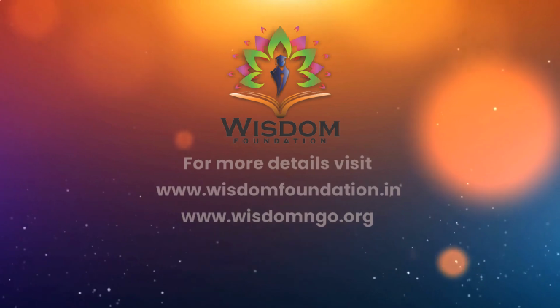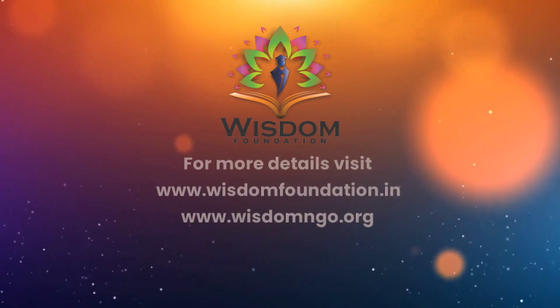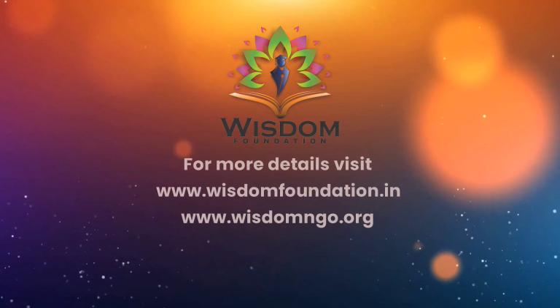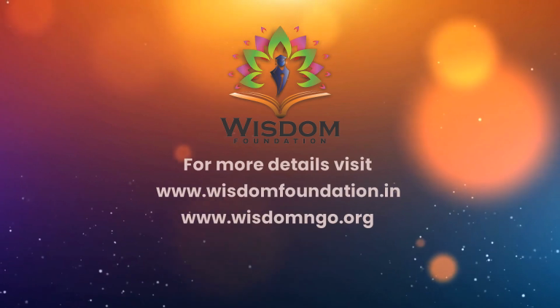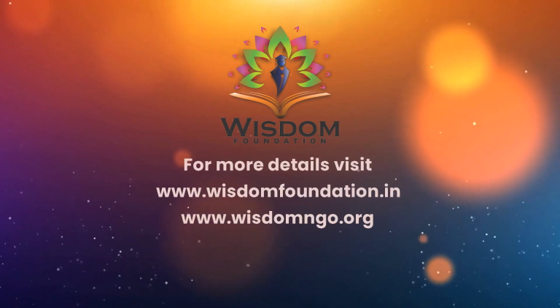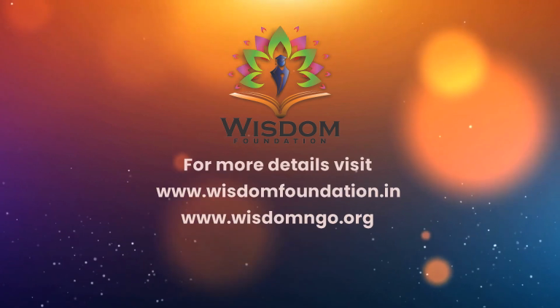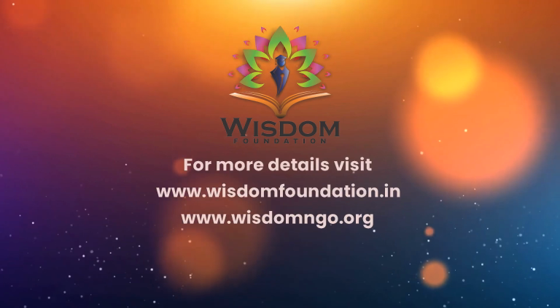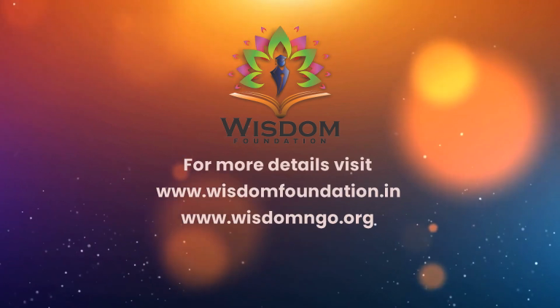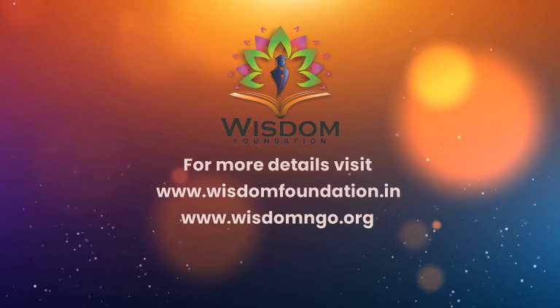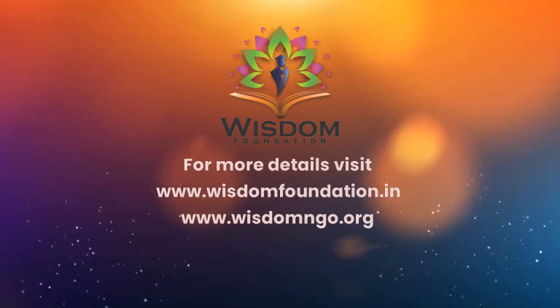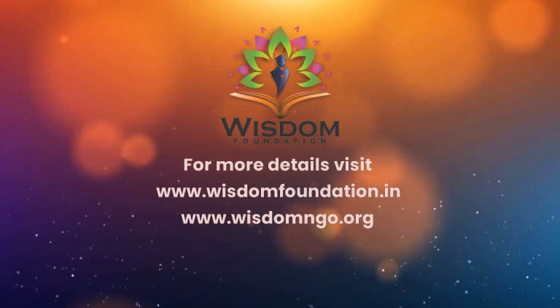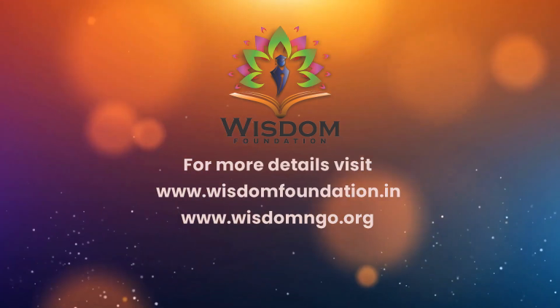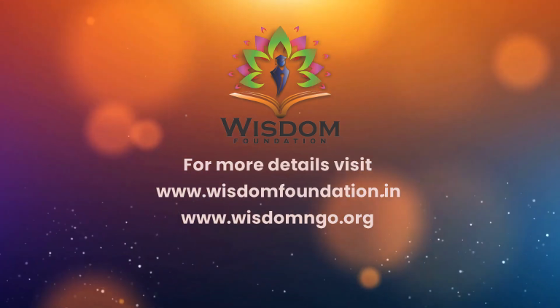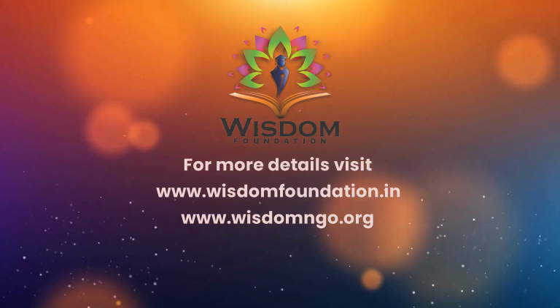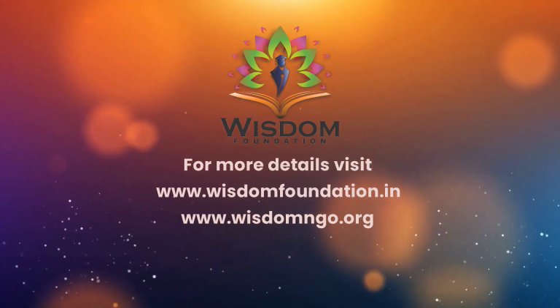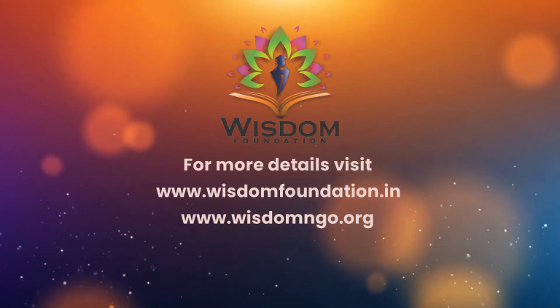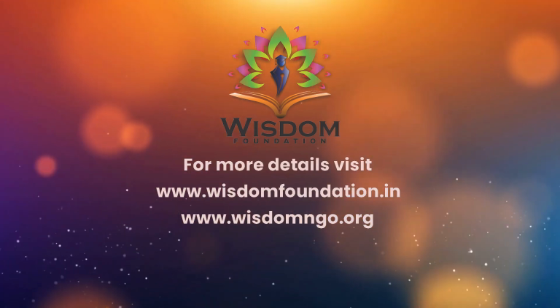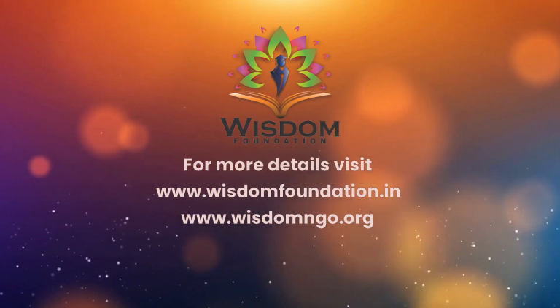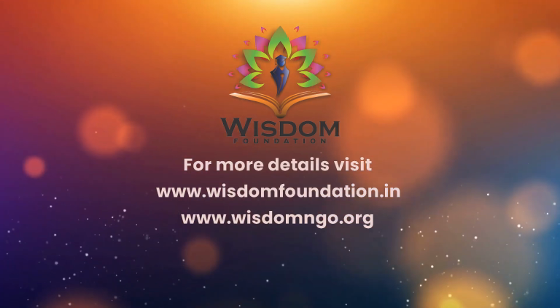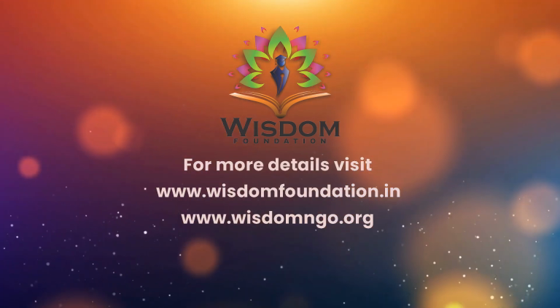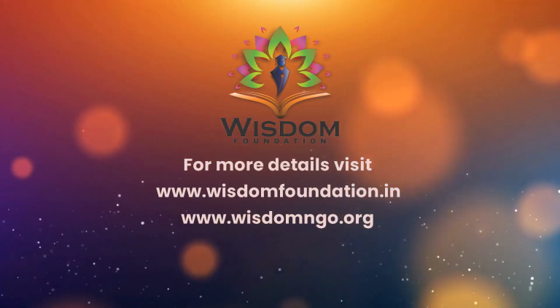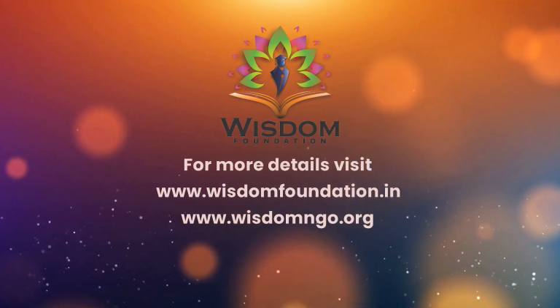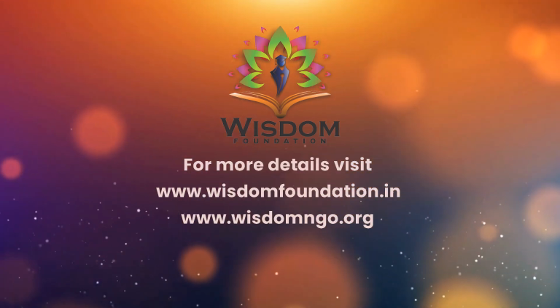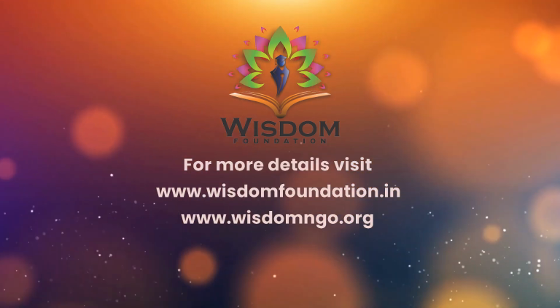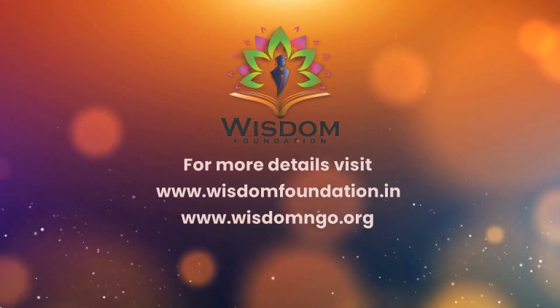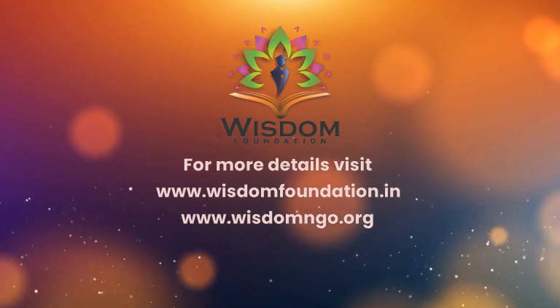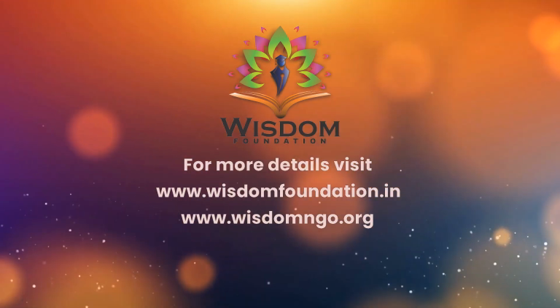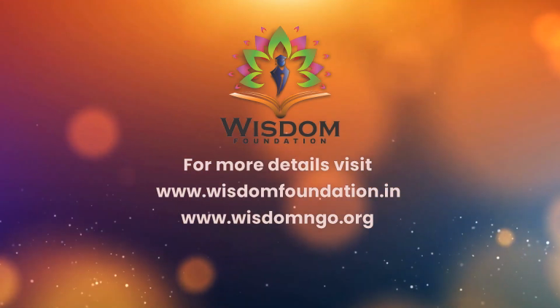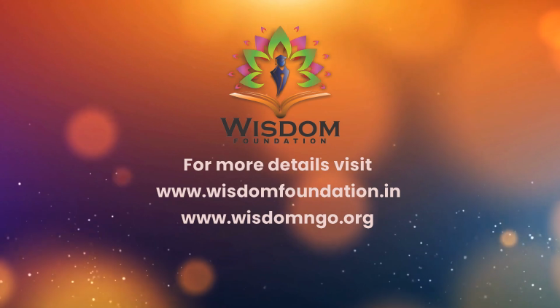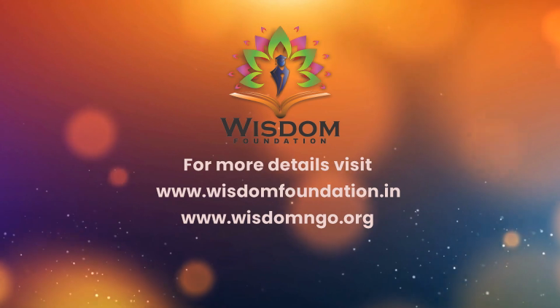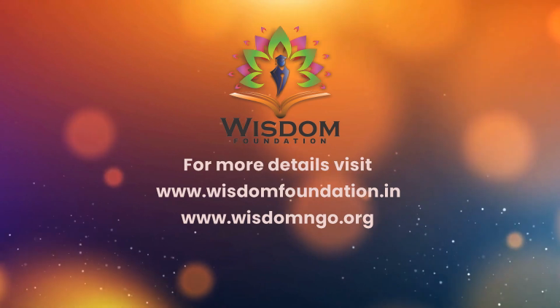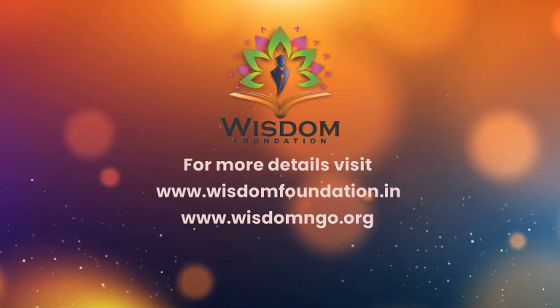For more details, visit www.wisdomfoundation.in or wisdomgo.org.